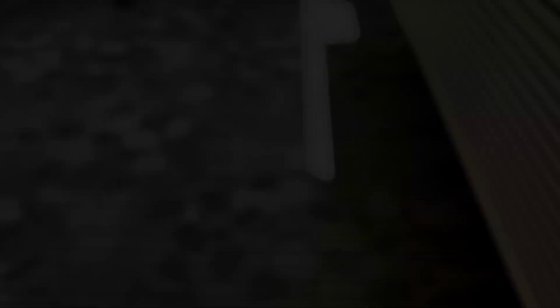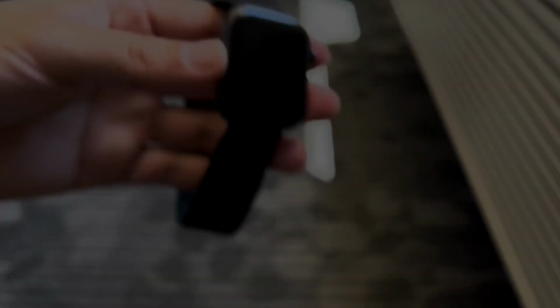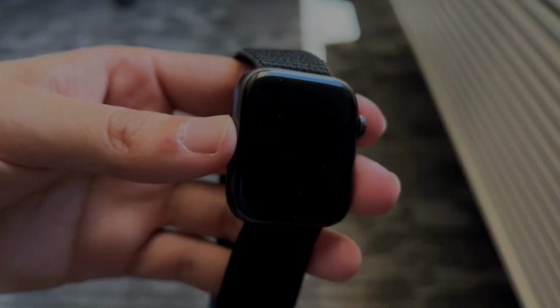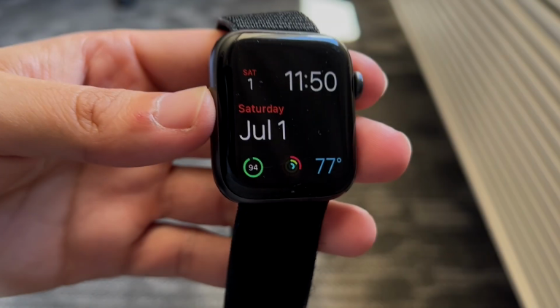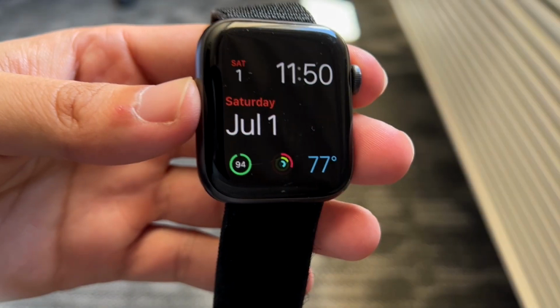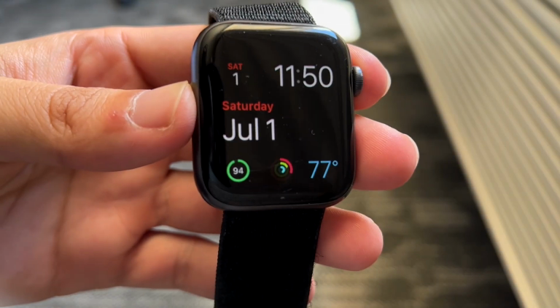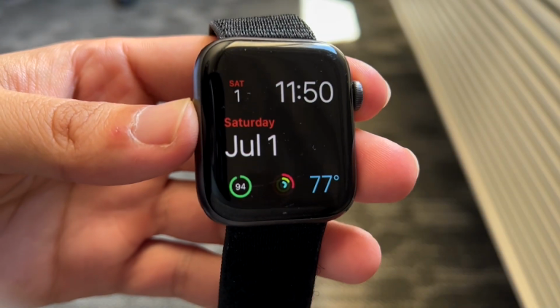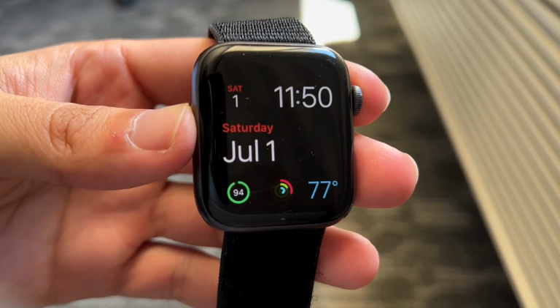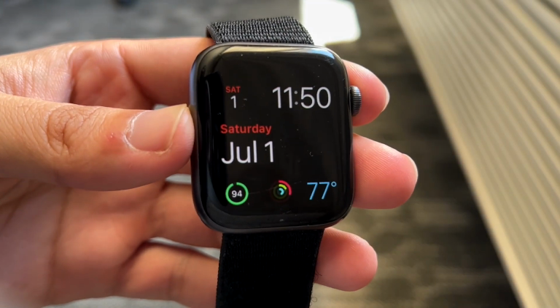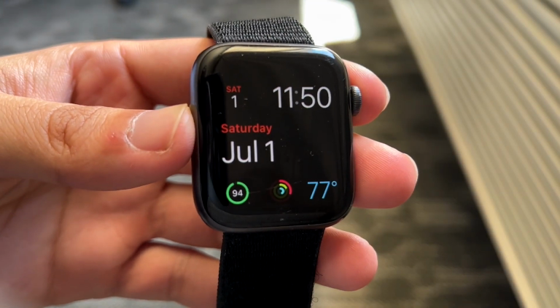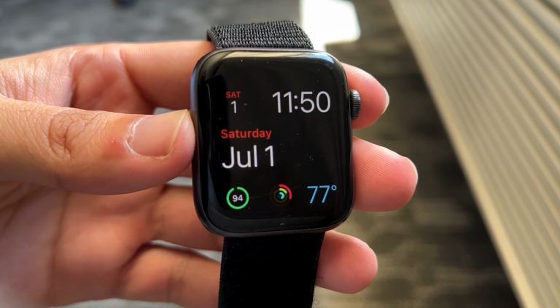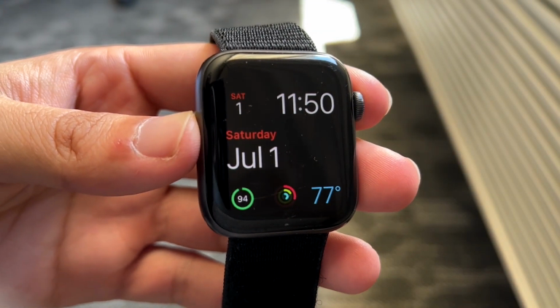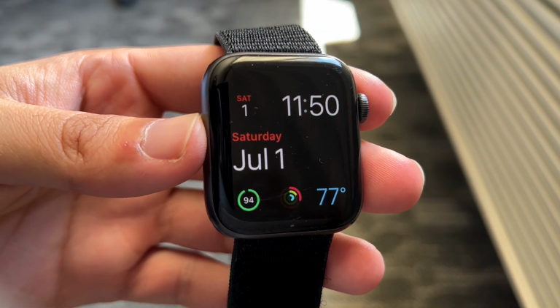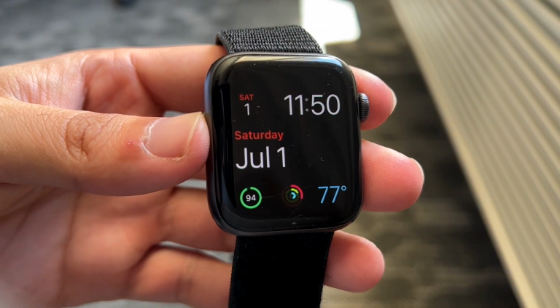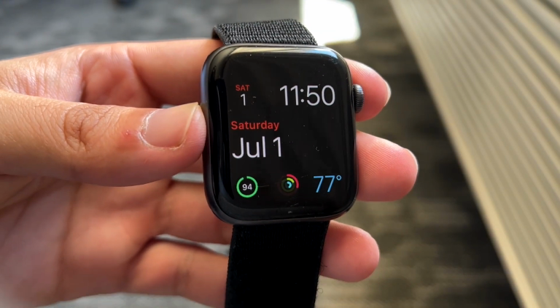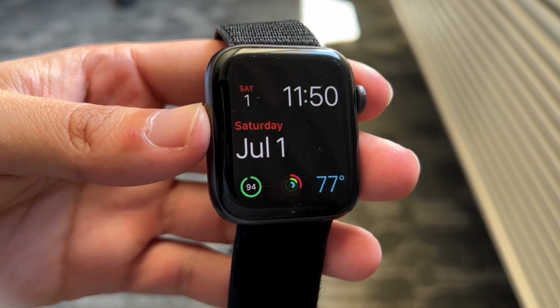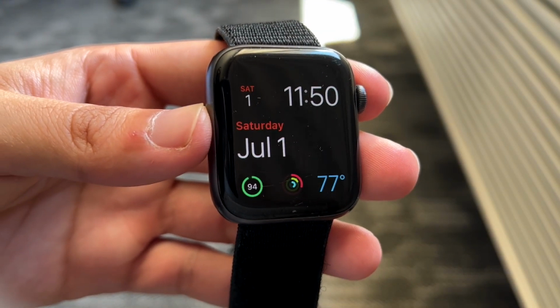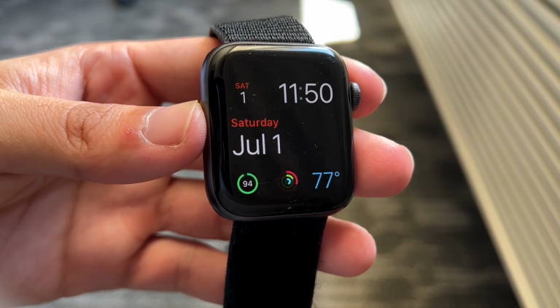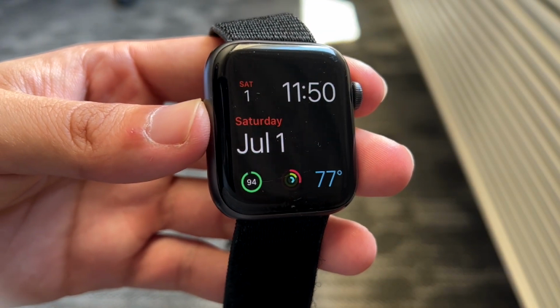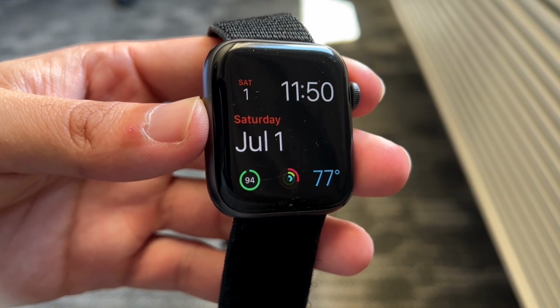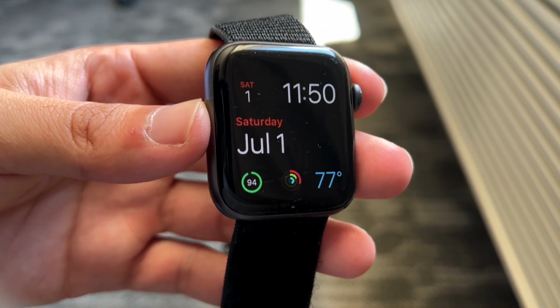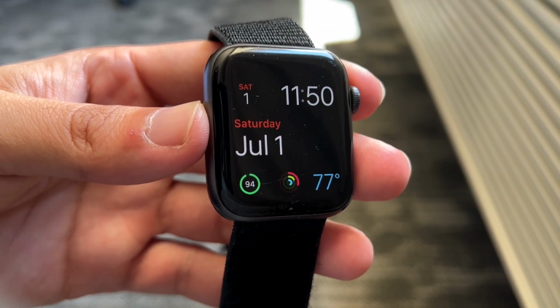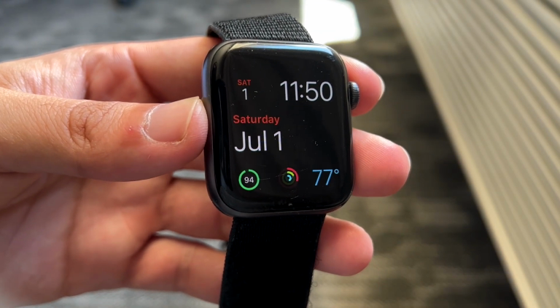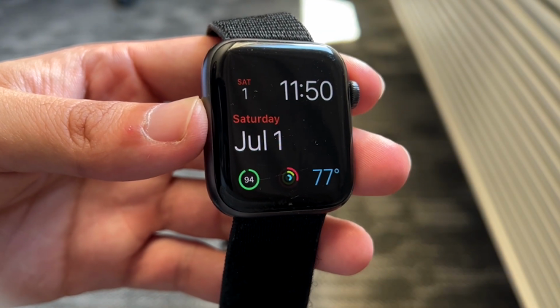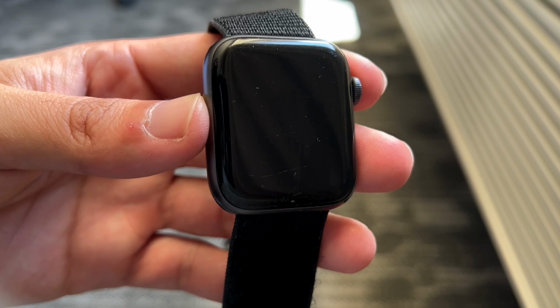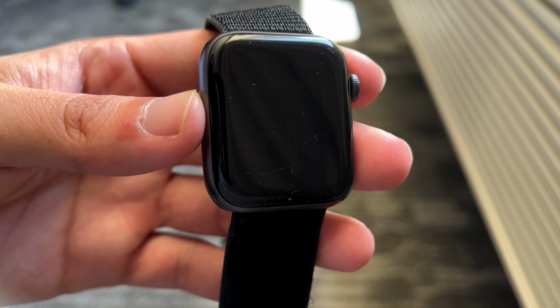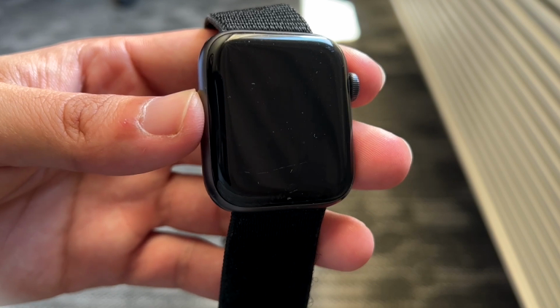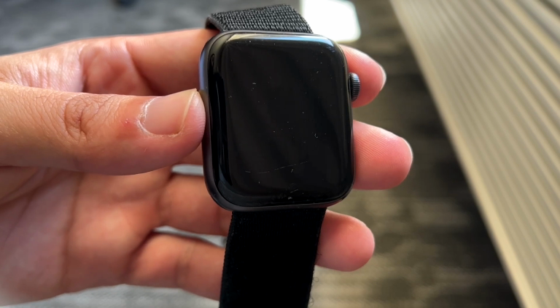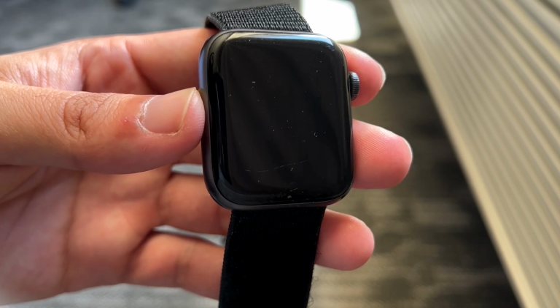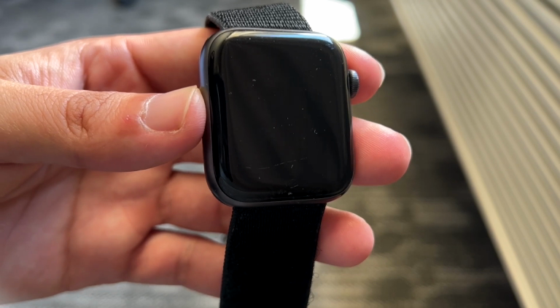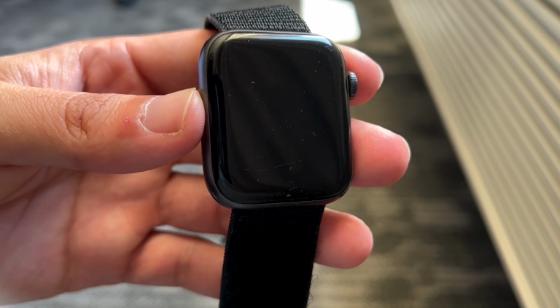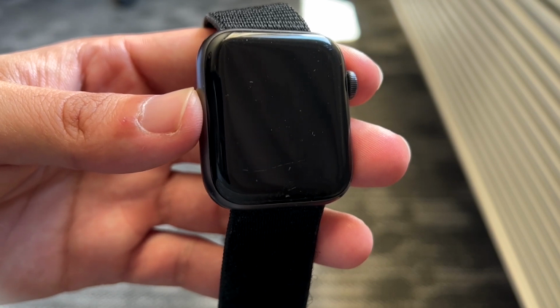Hello everyone, it's time for us to go ahead and show you how to fix your Apple Watch in case the notifications are not working on your specific Apple Watch.